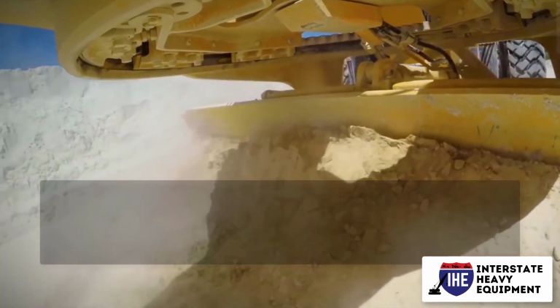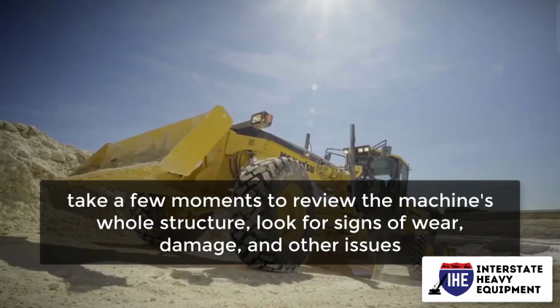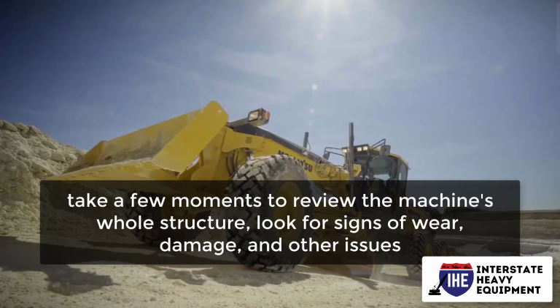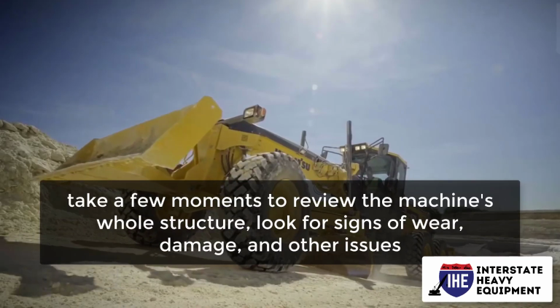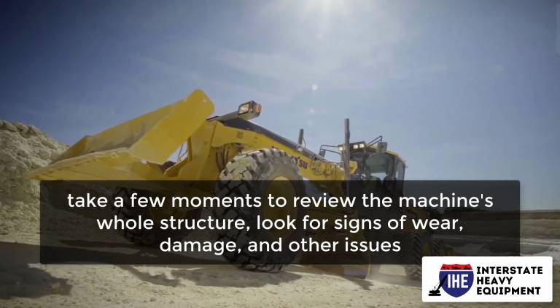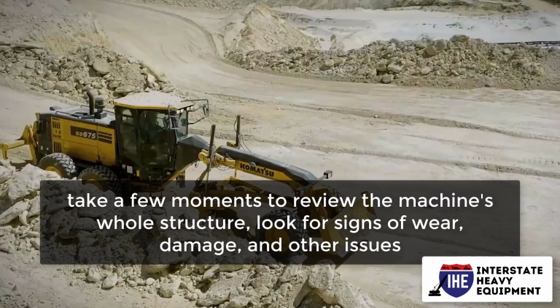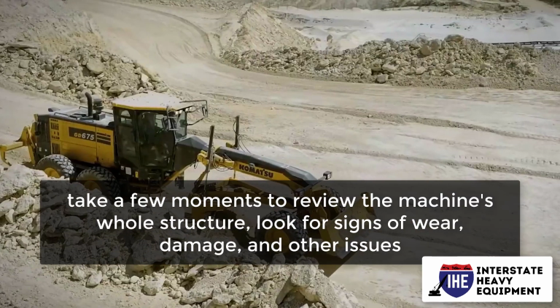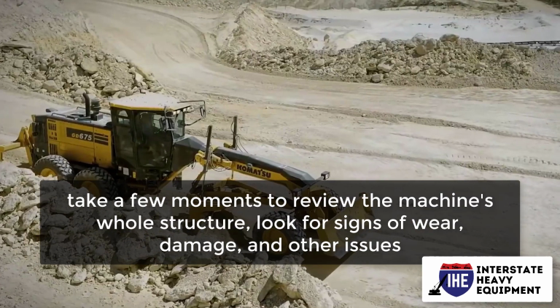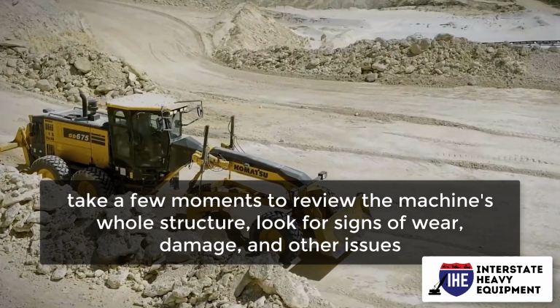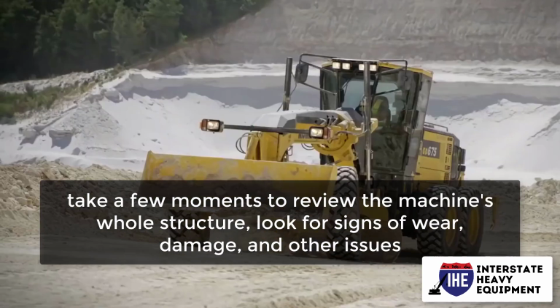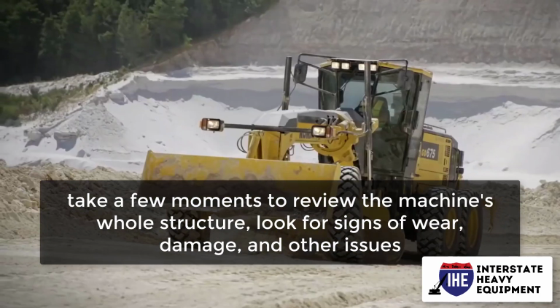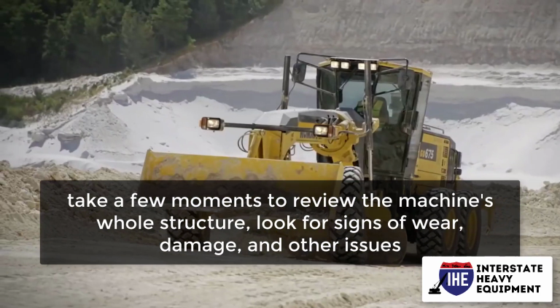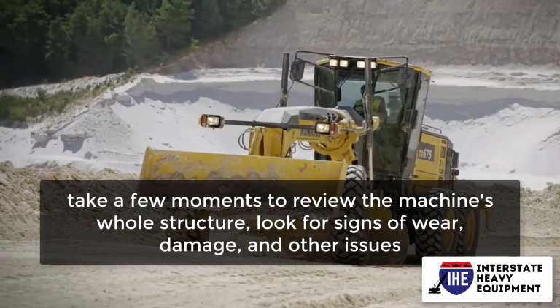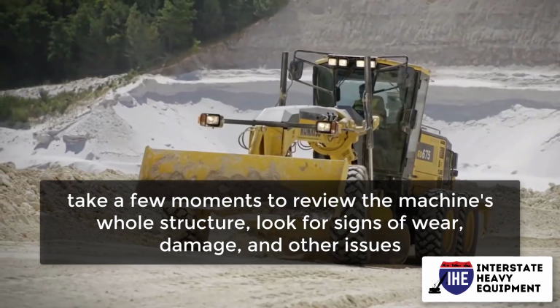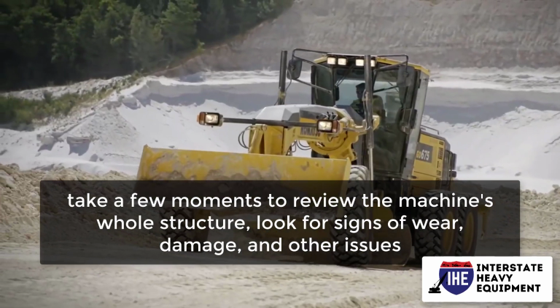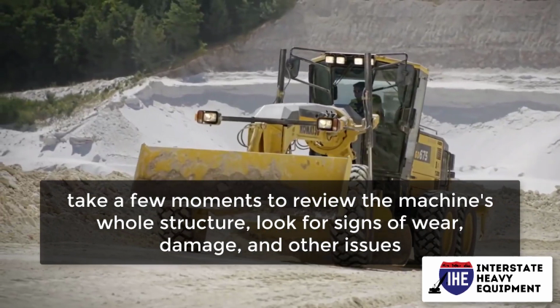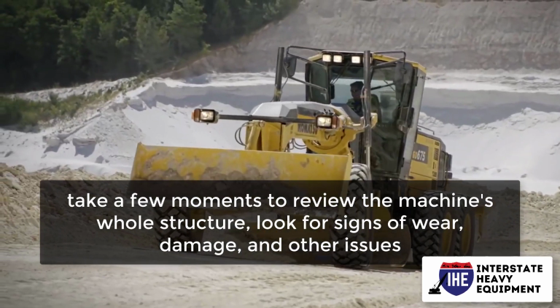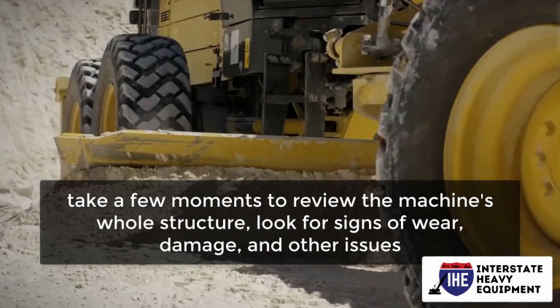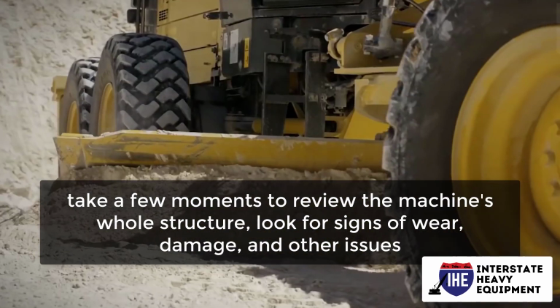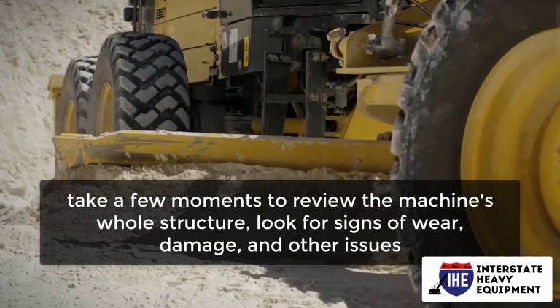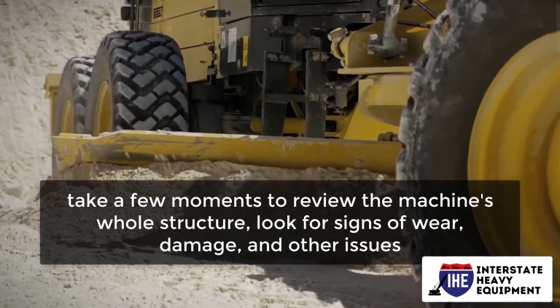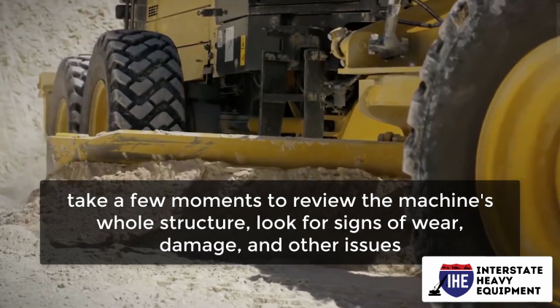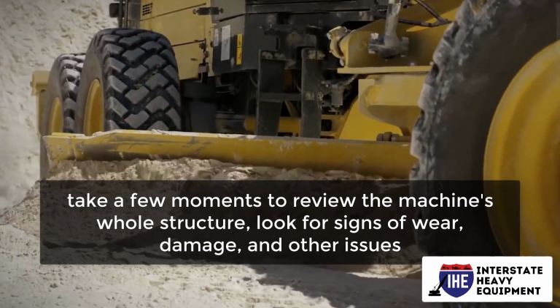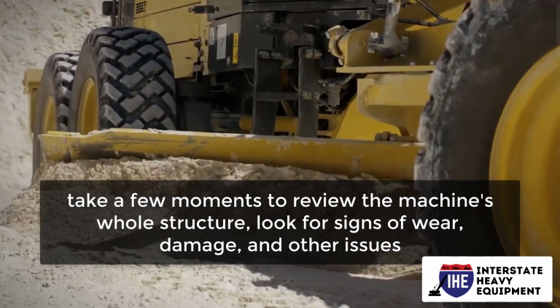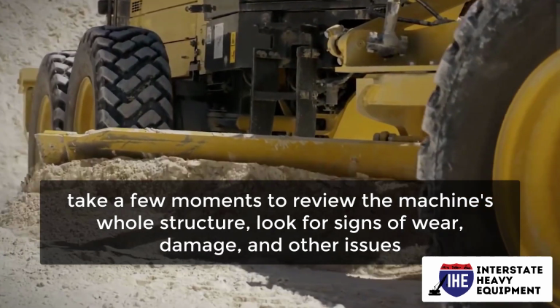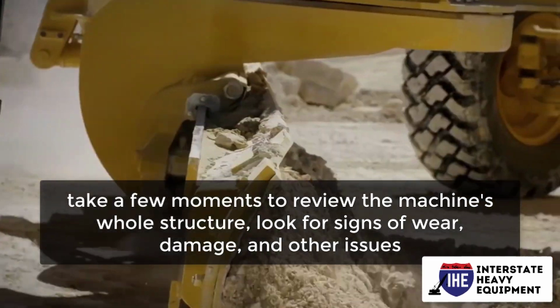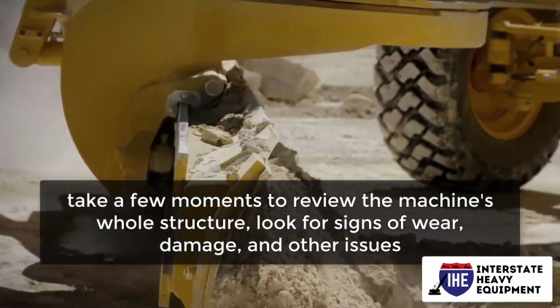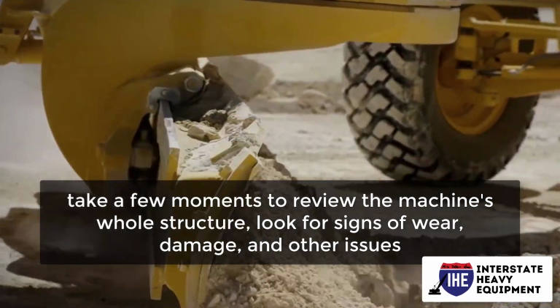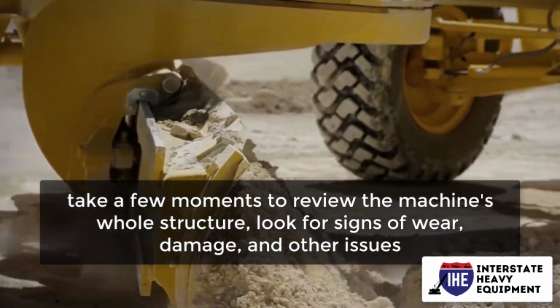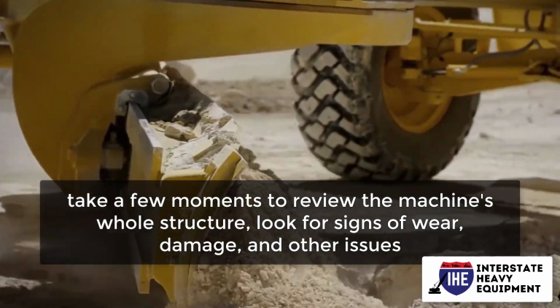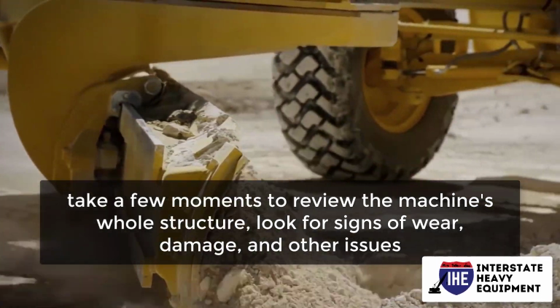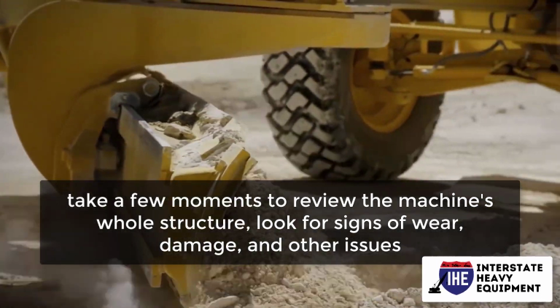Take a few moments to review the machine's whole structure. Look for signs of wear, damage, and other issues.